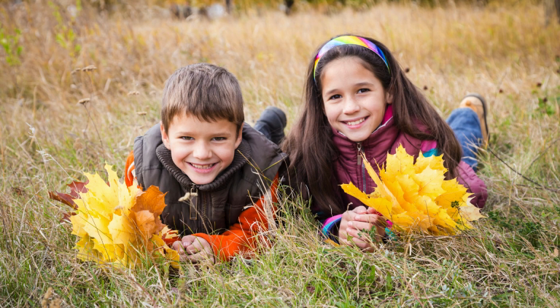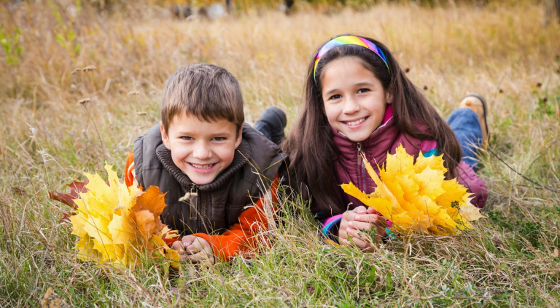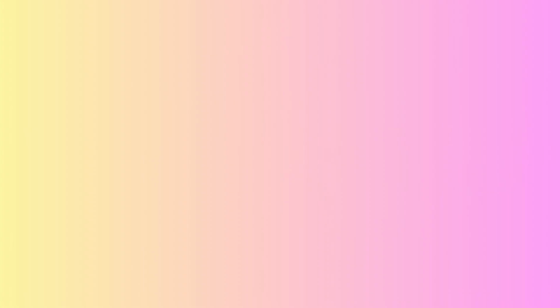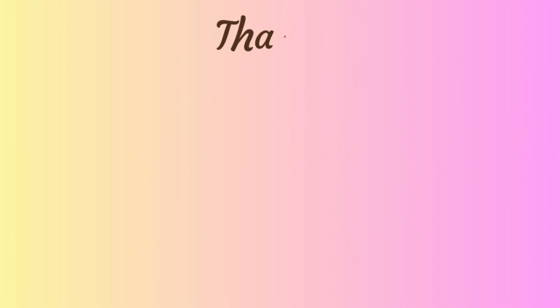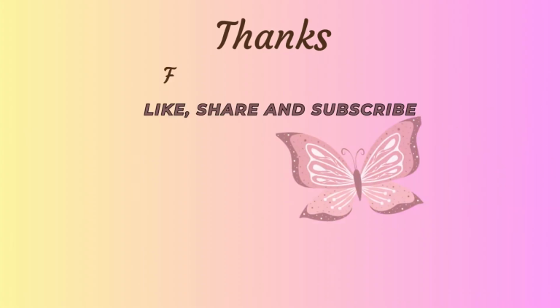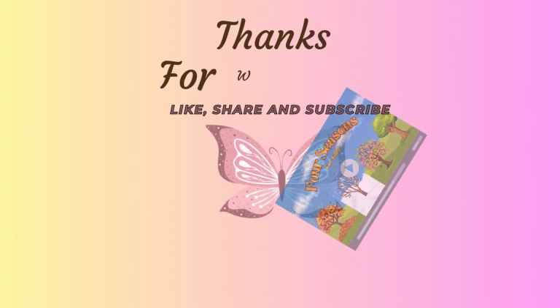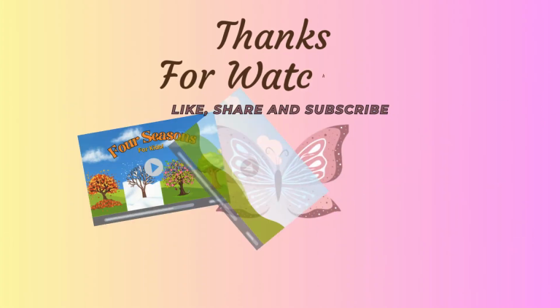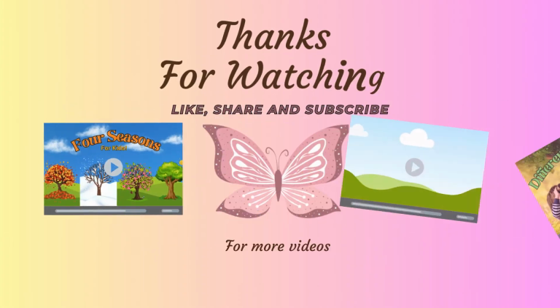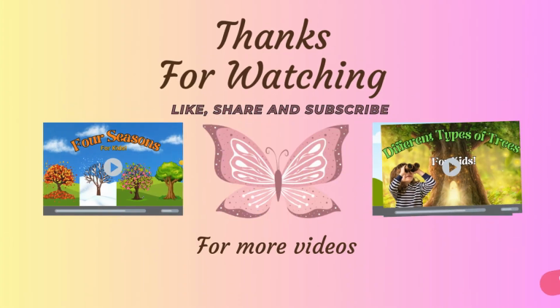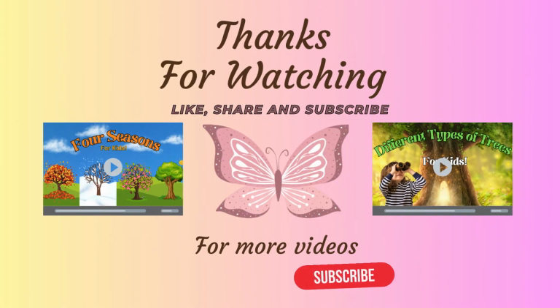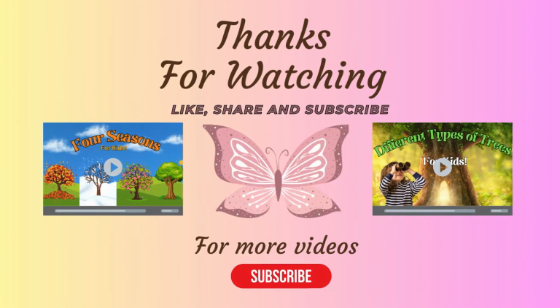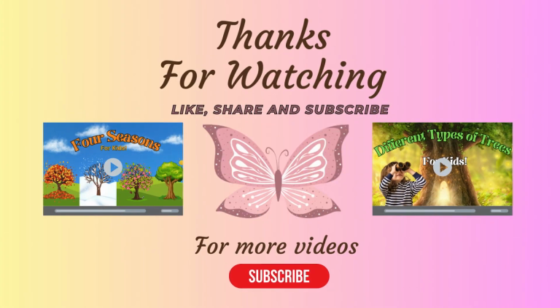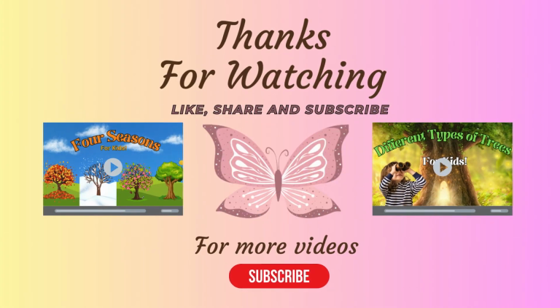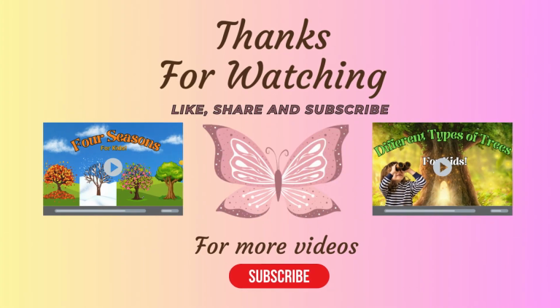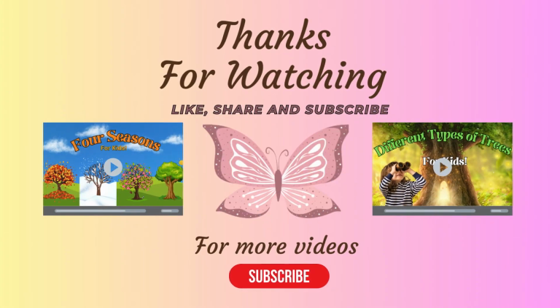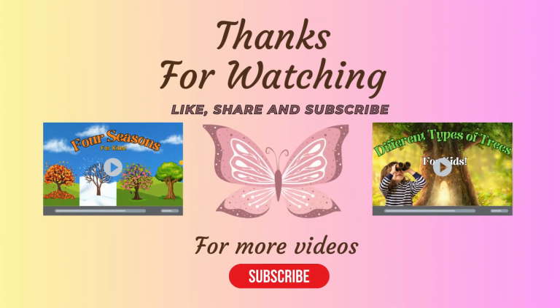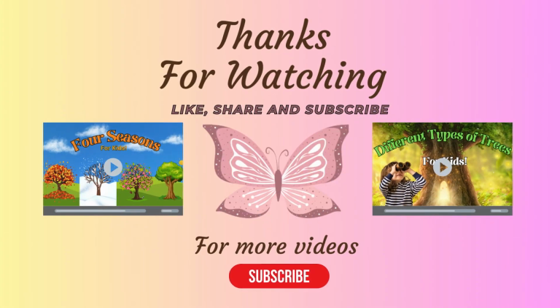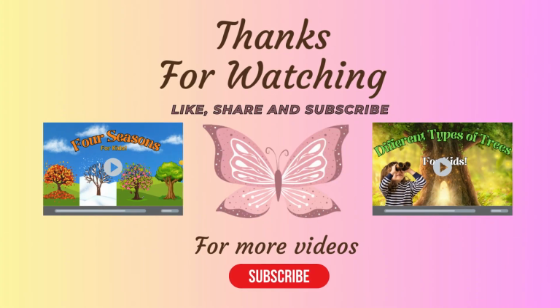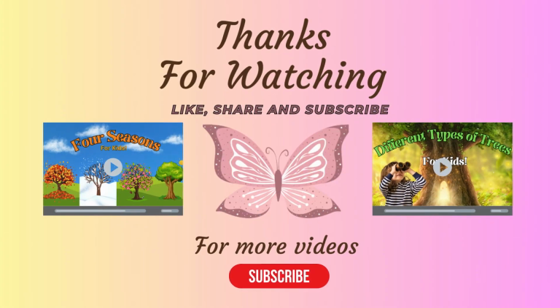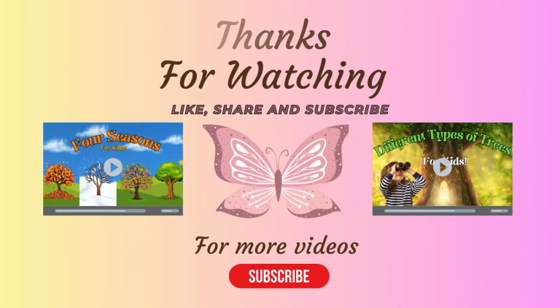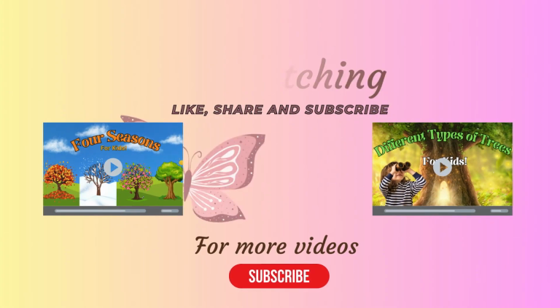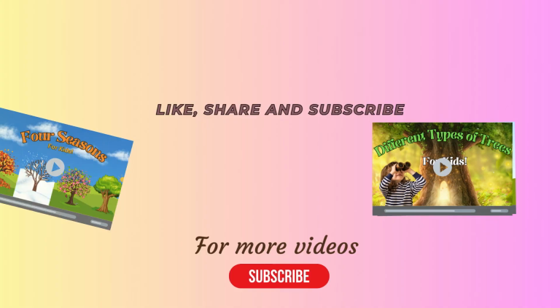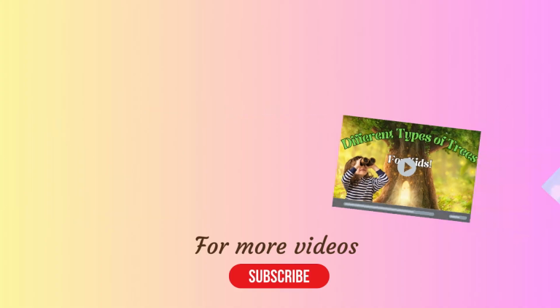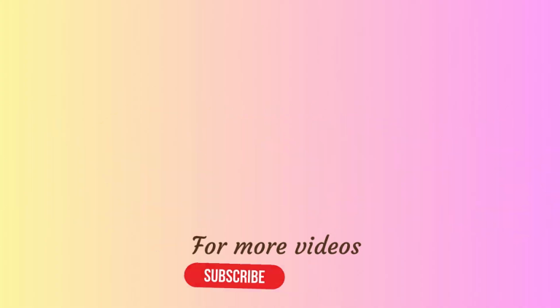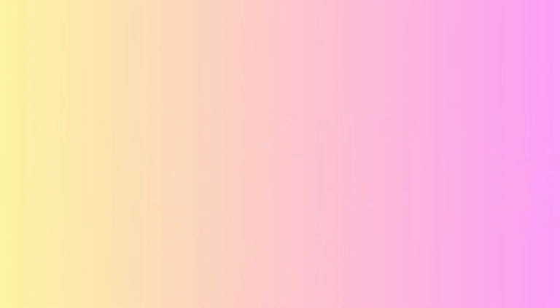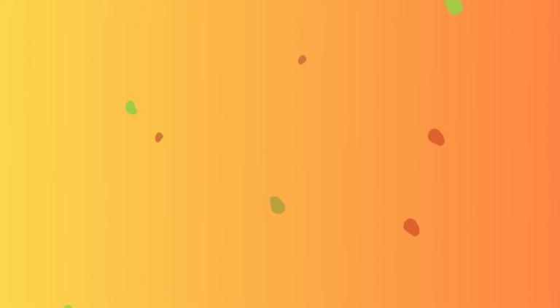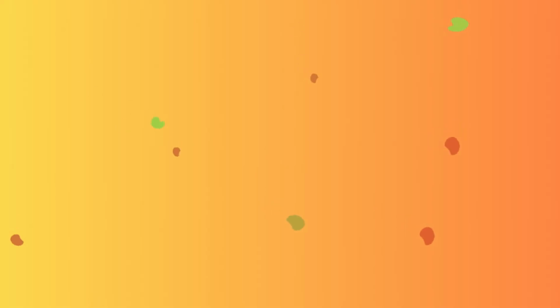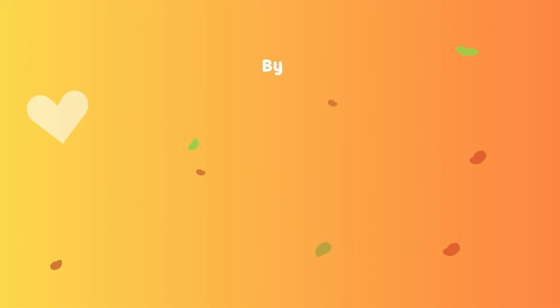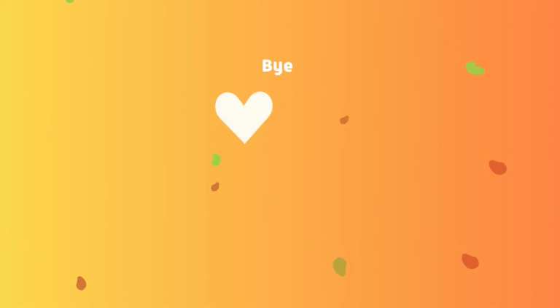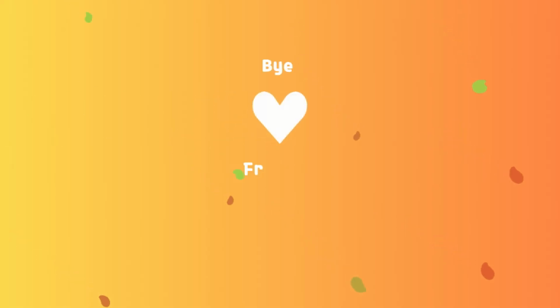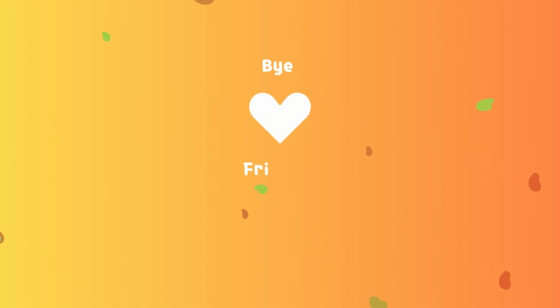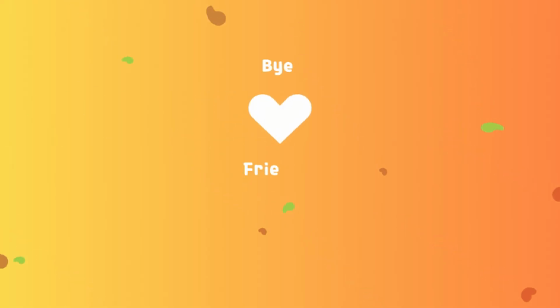Thanks for watching! Be sure to like, share, and subscribe for more videos. Bye, friends!